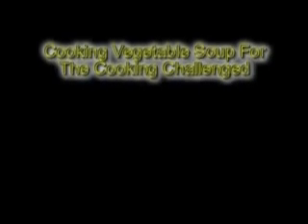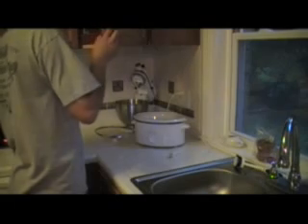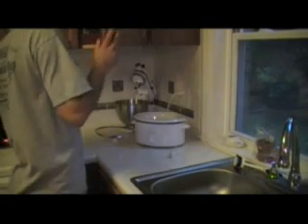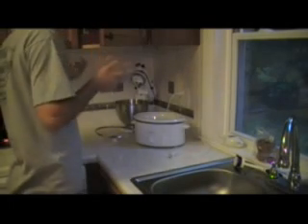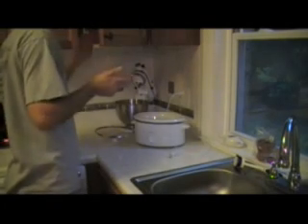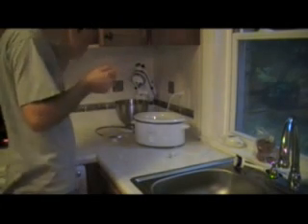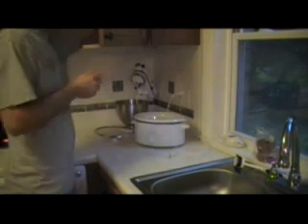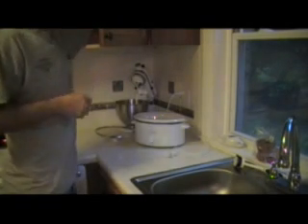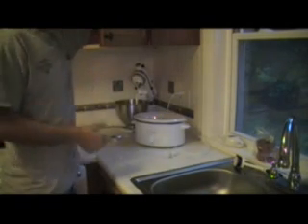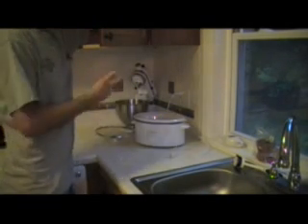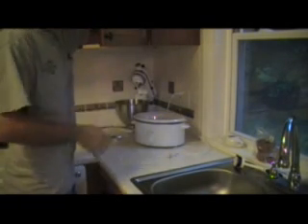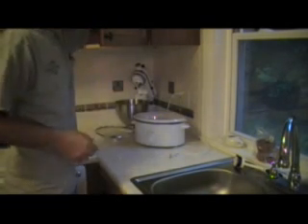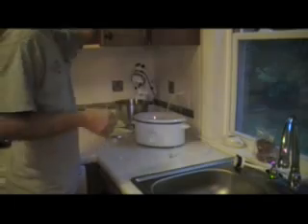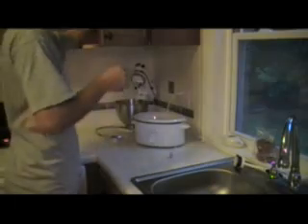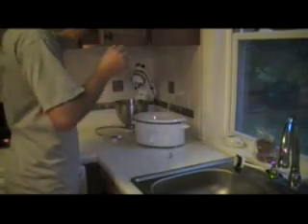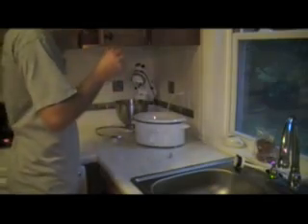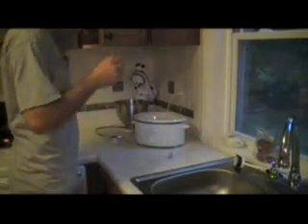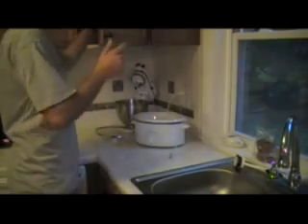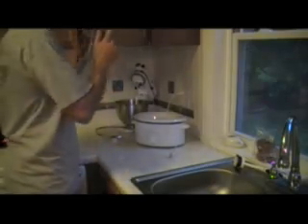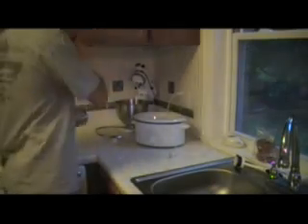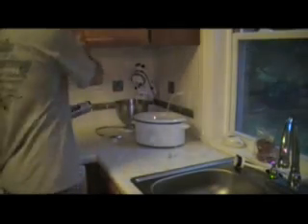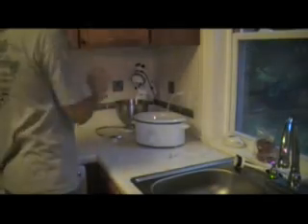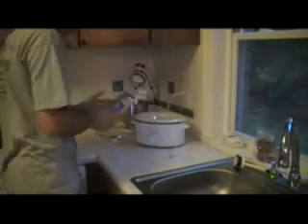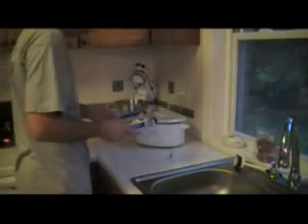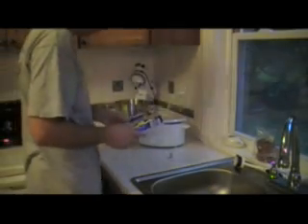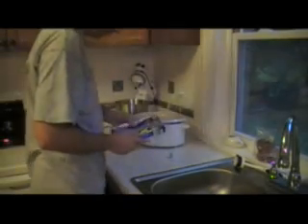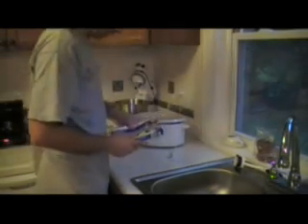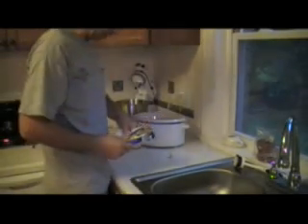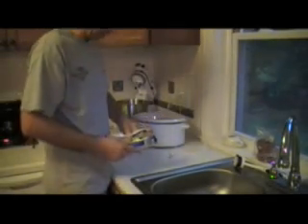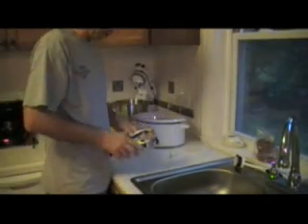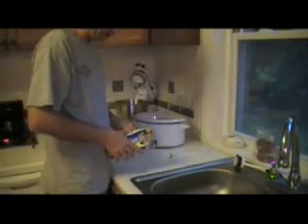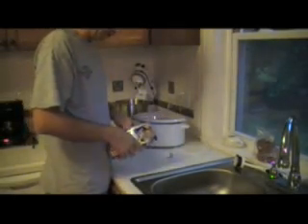It's vegetable soup in a crock pot. It's very complicated, so get your pens and pencils handy to take your notes.